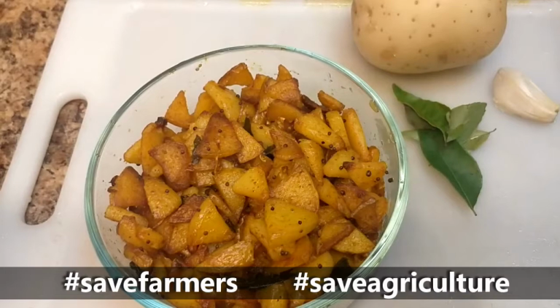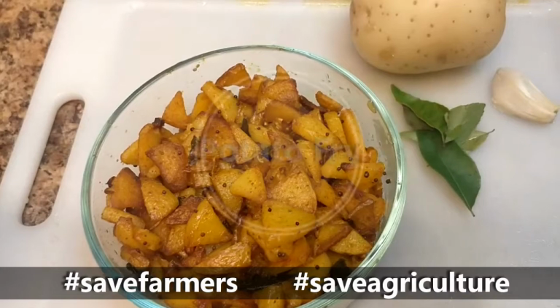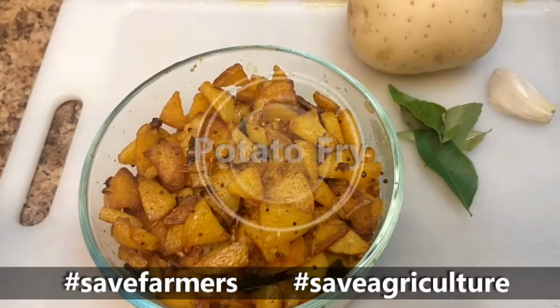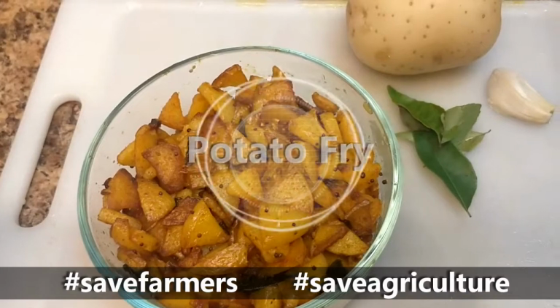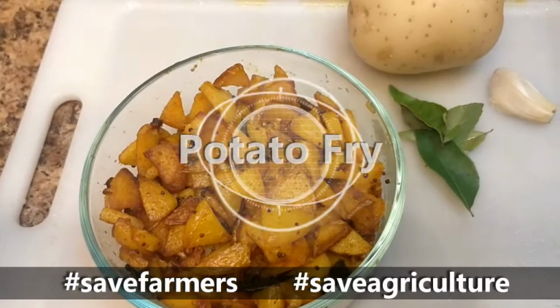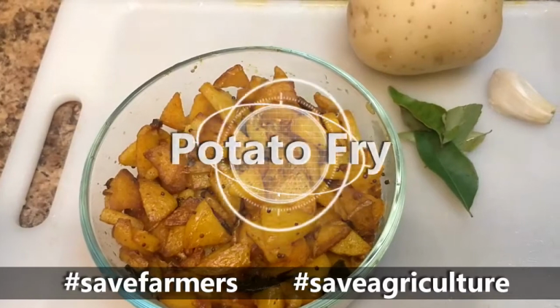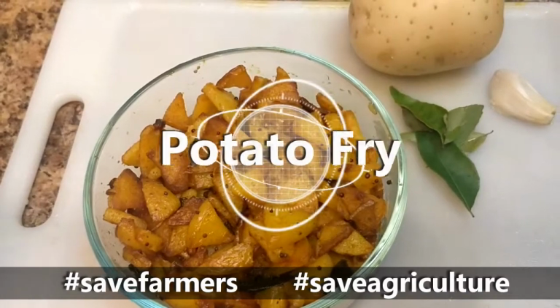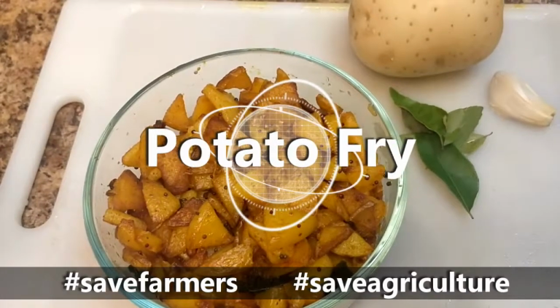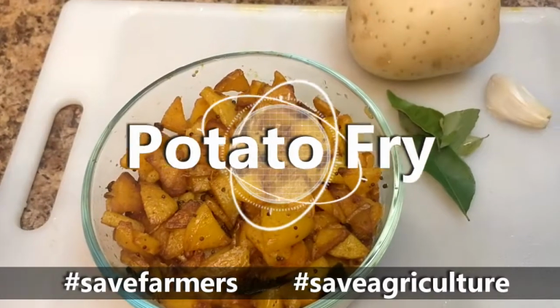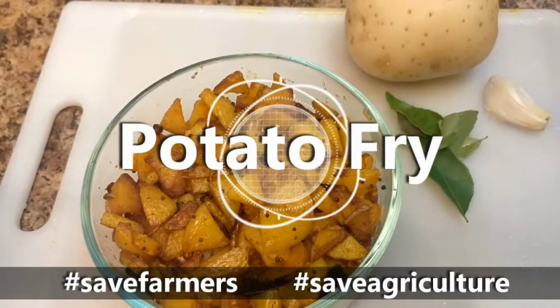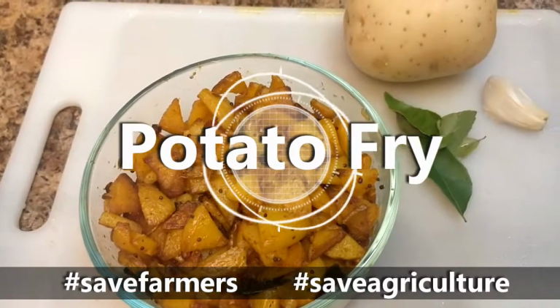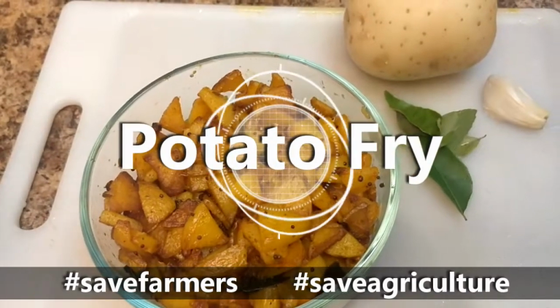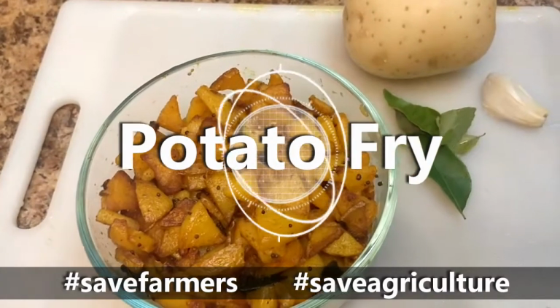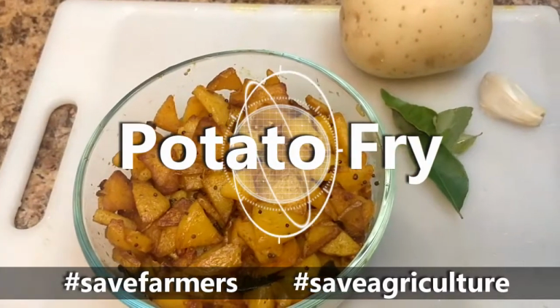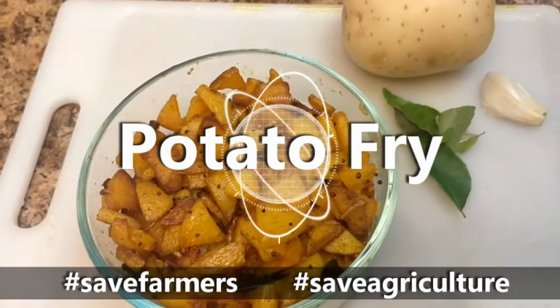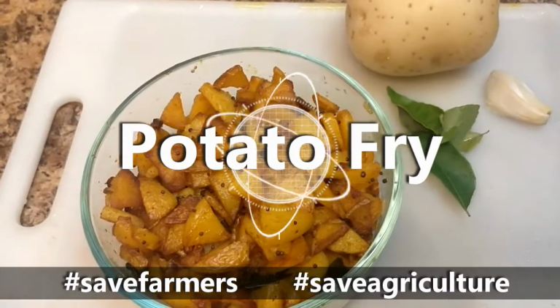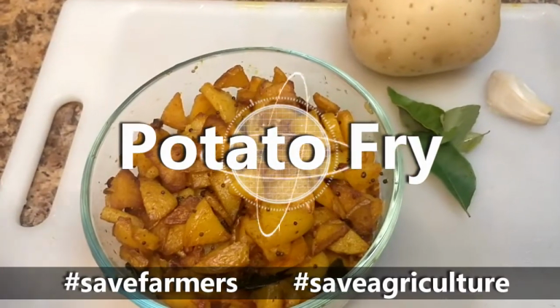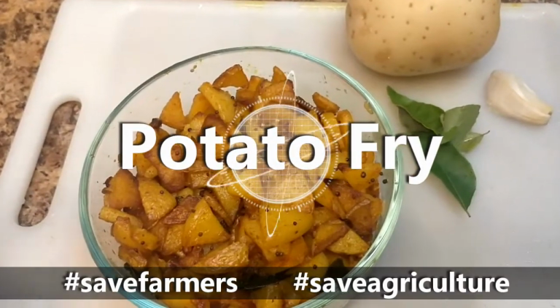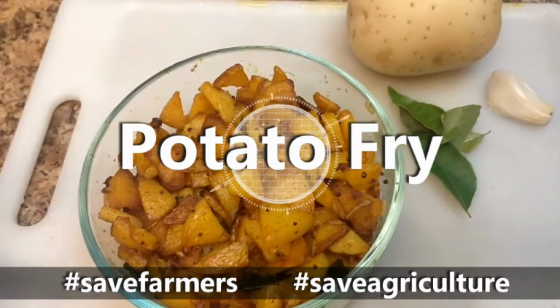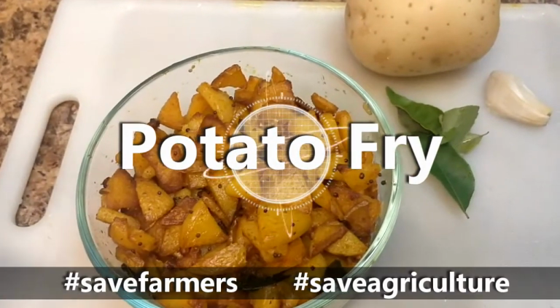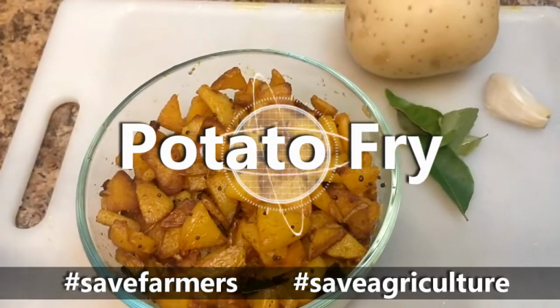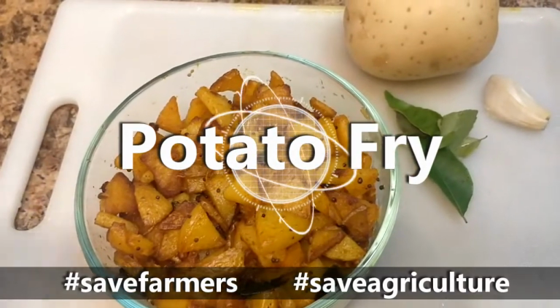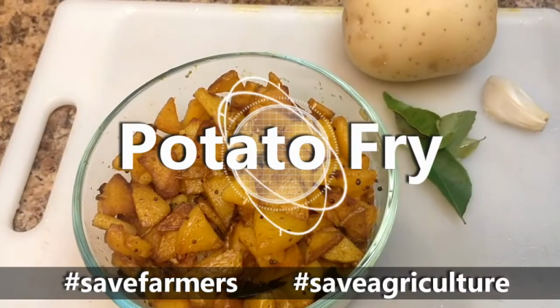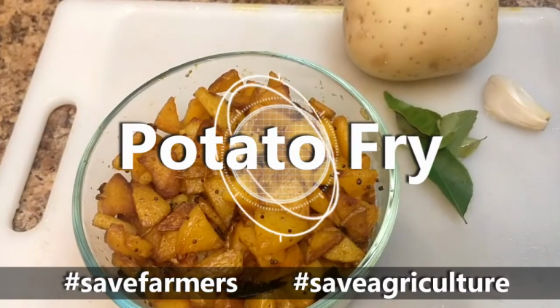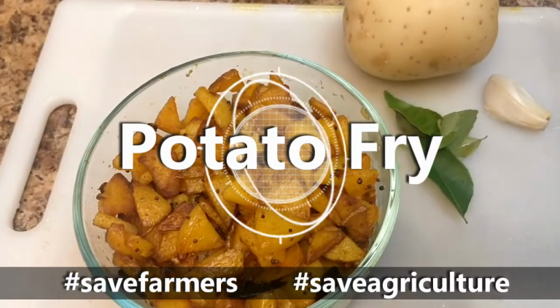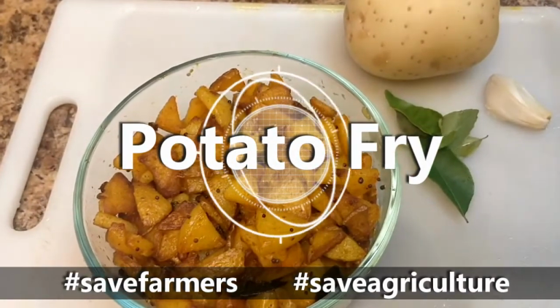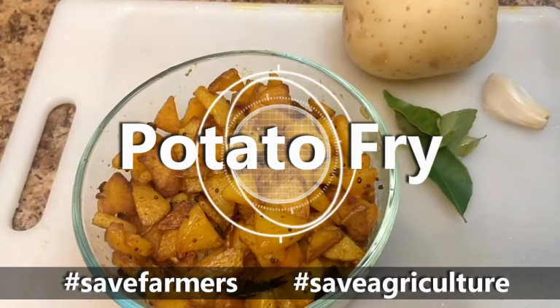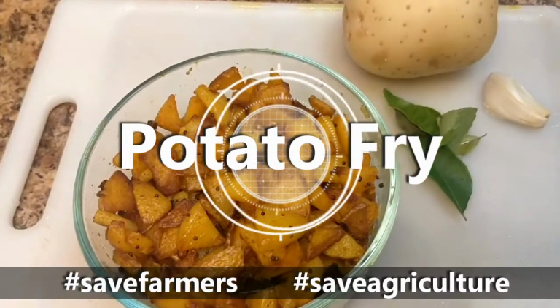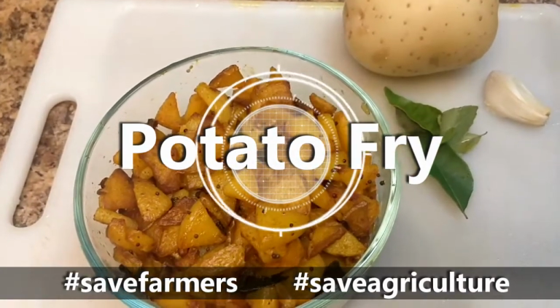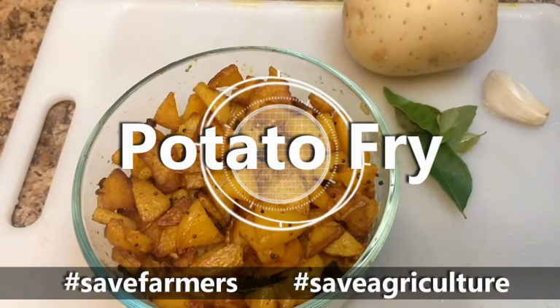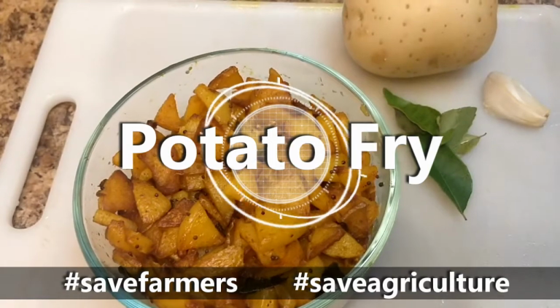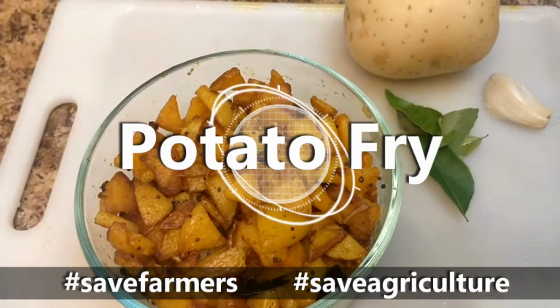Hi Friends! Welcome to Voice of Inuit Channel. In this video, we are going to make a potato fry.